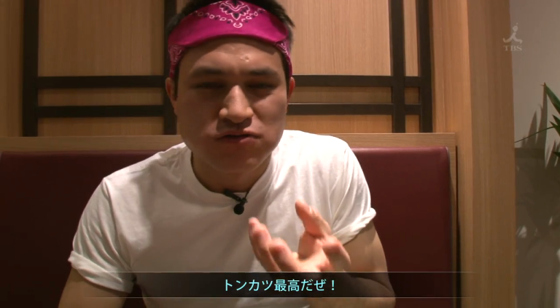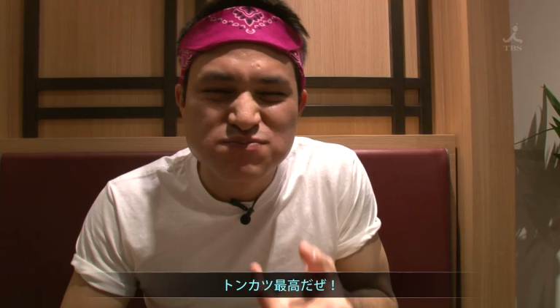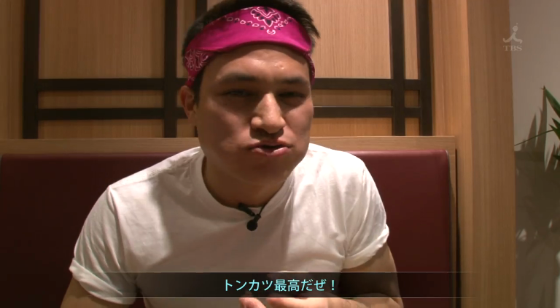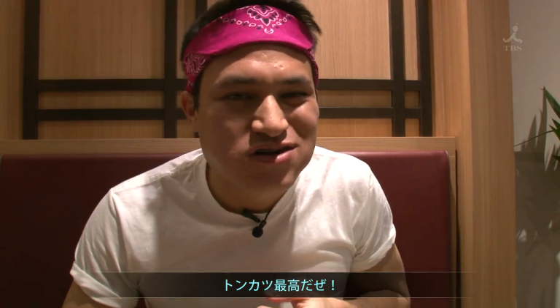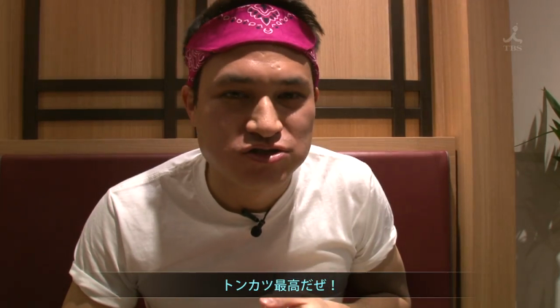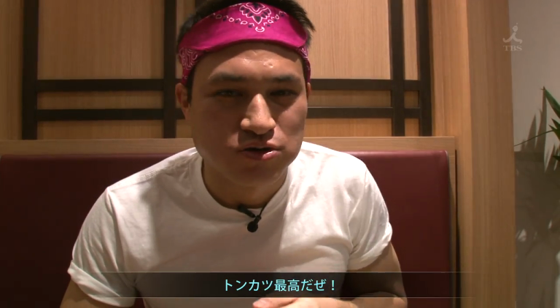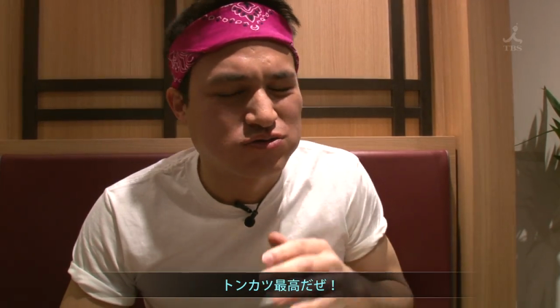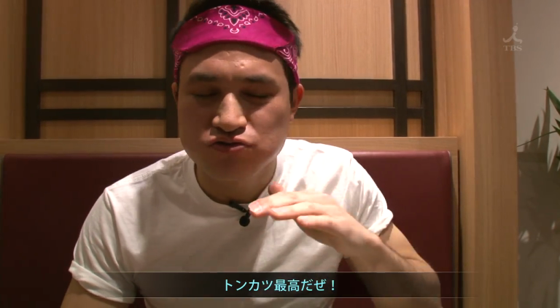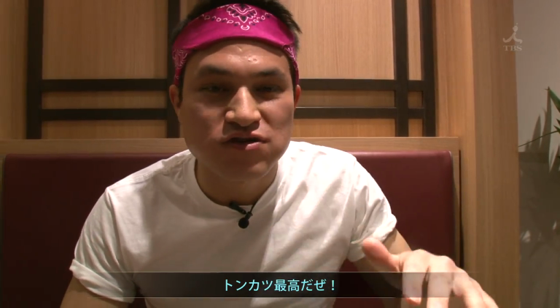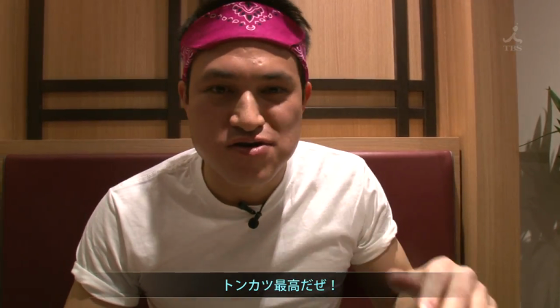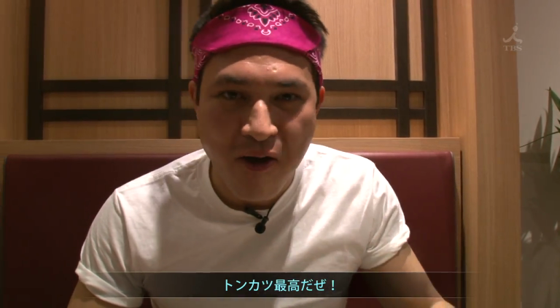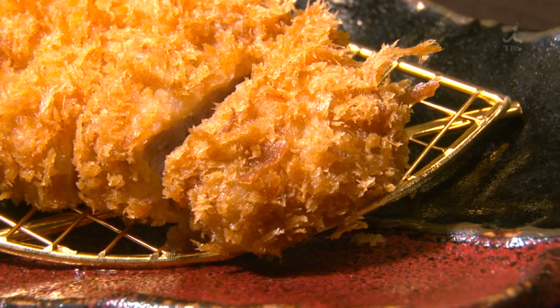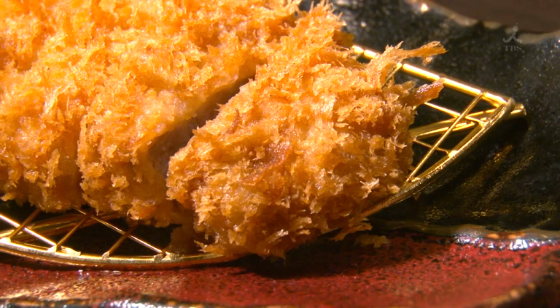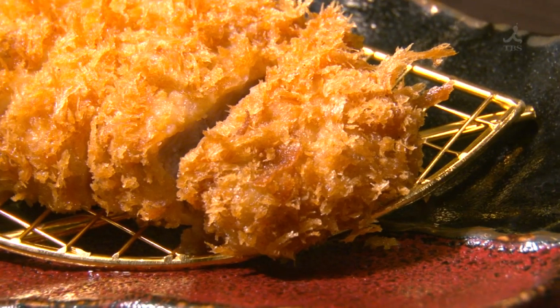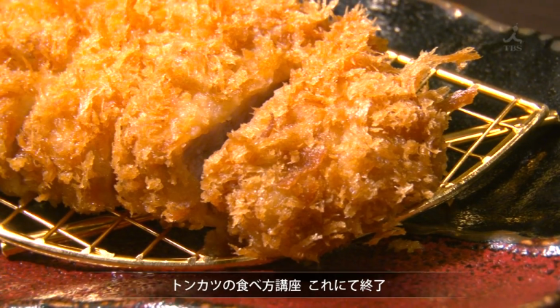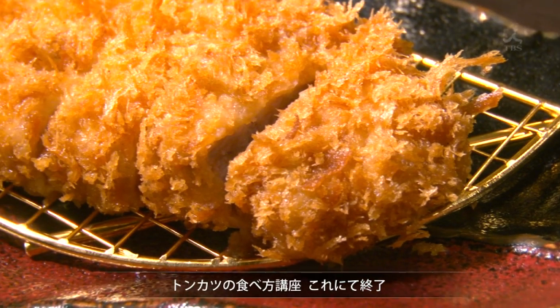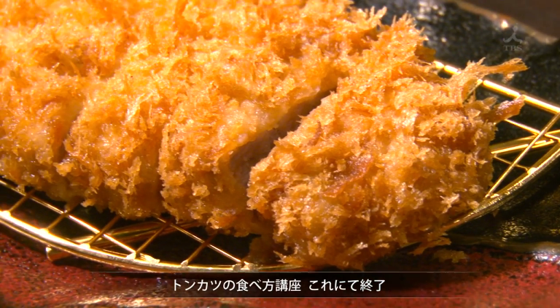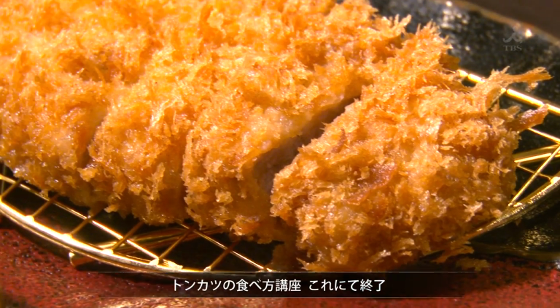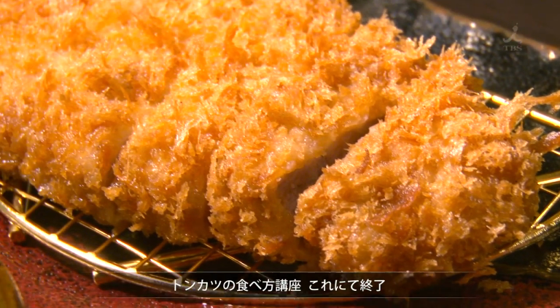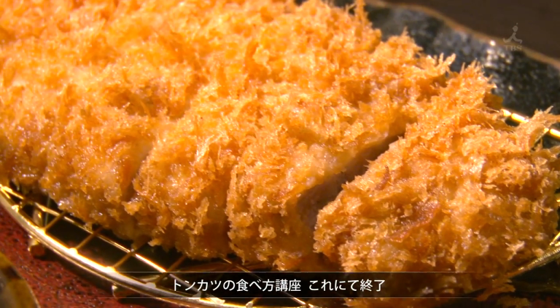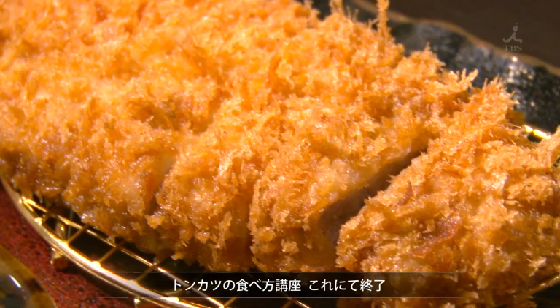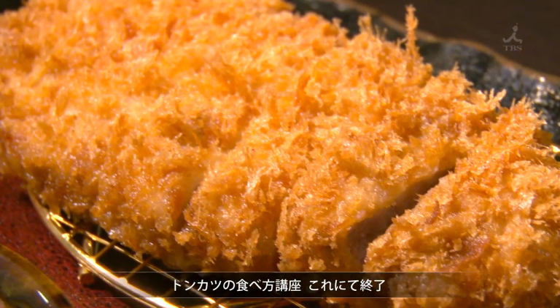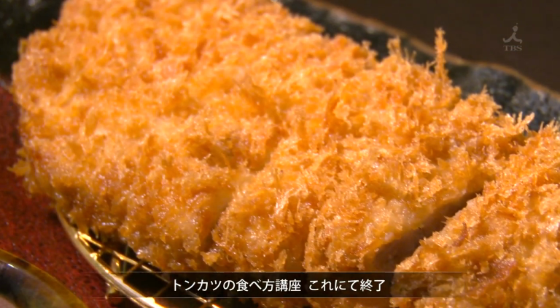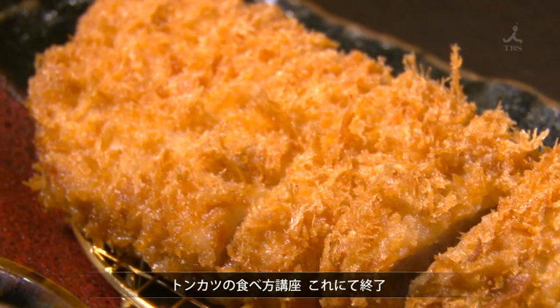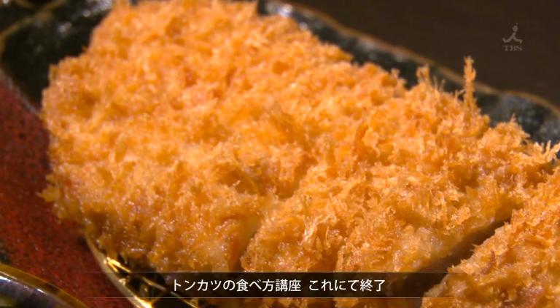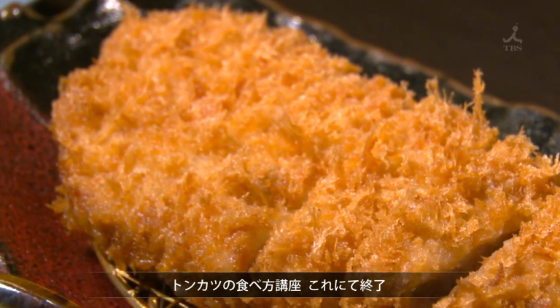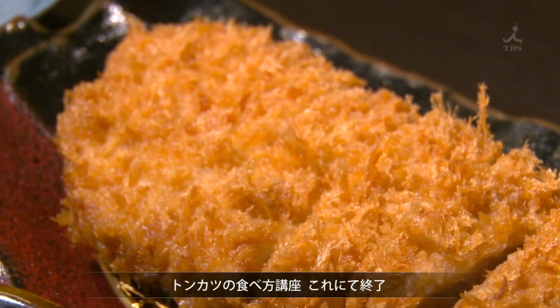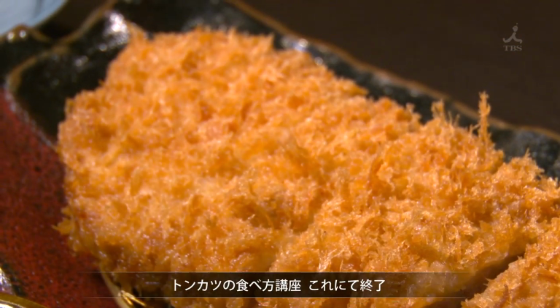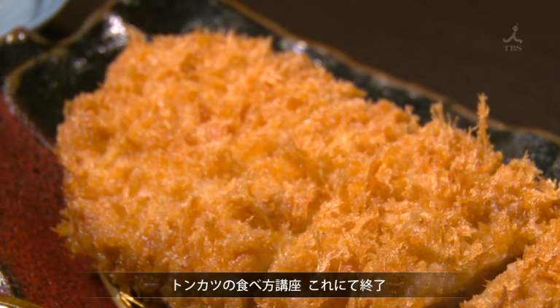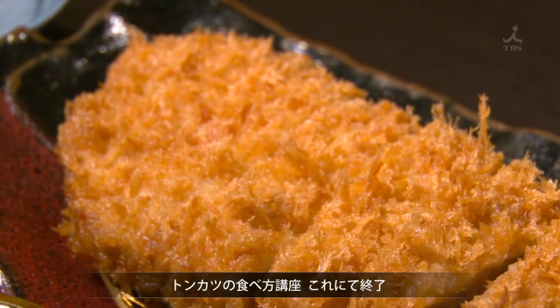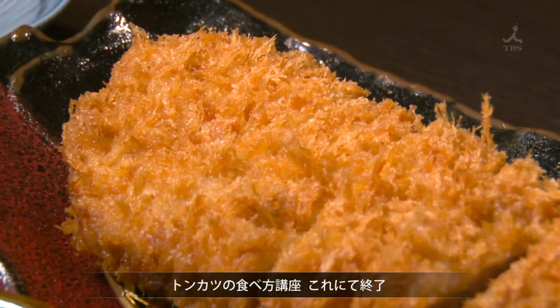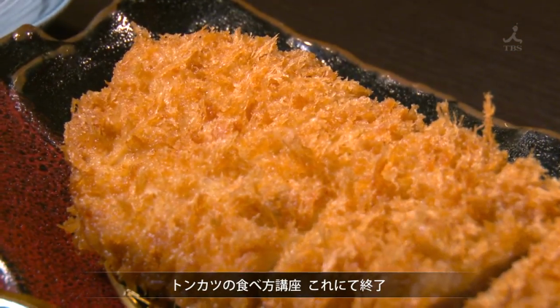Crispy tonkatsu is great. All right, my friends — now that's how you eat some tonkatsu. Enjoy!